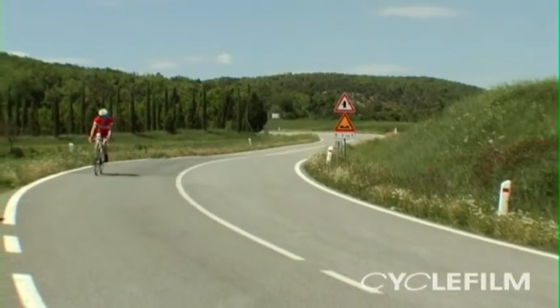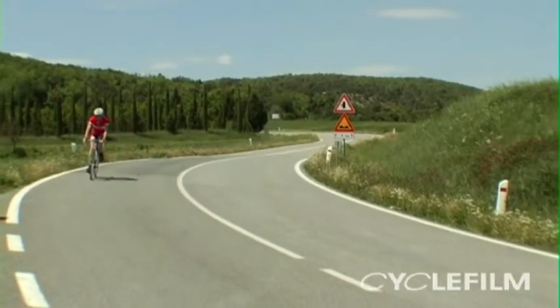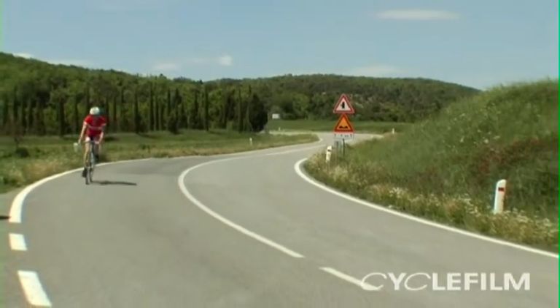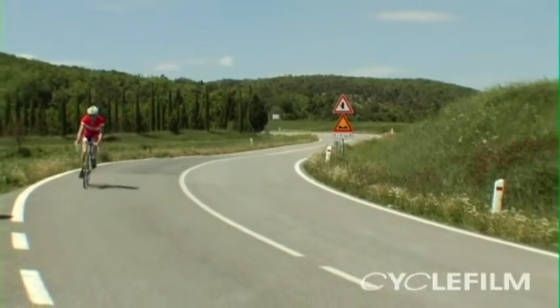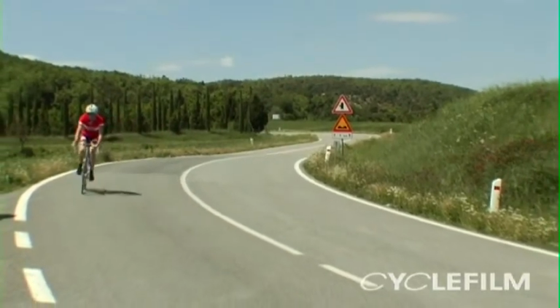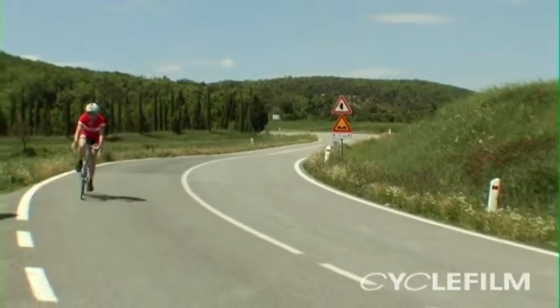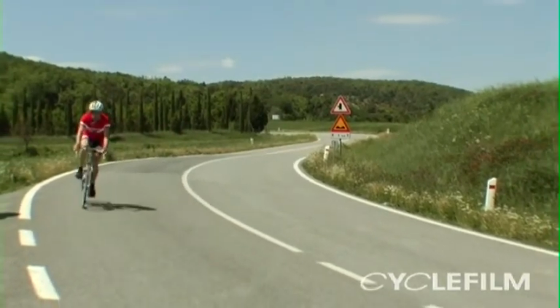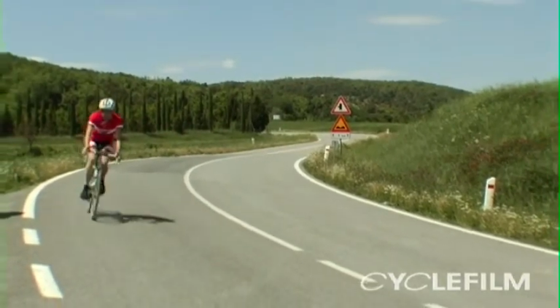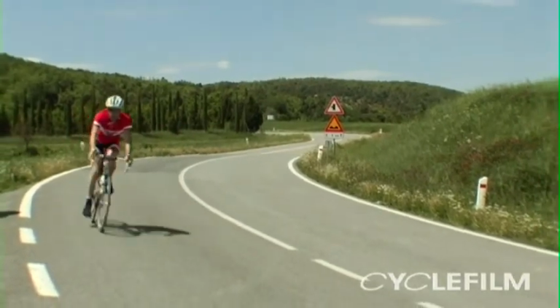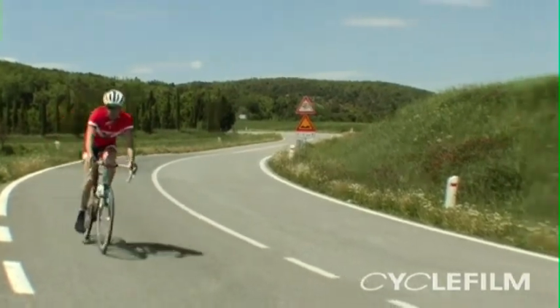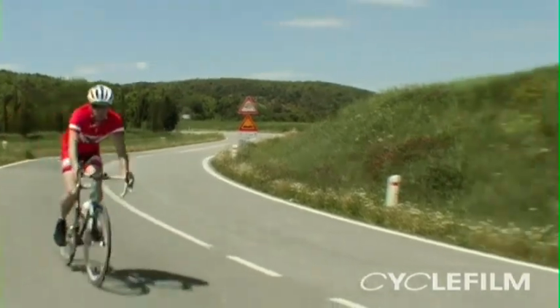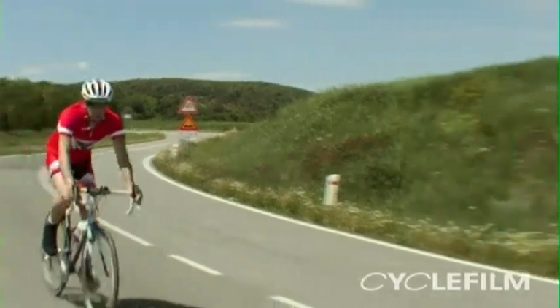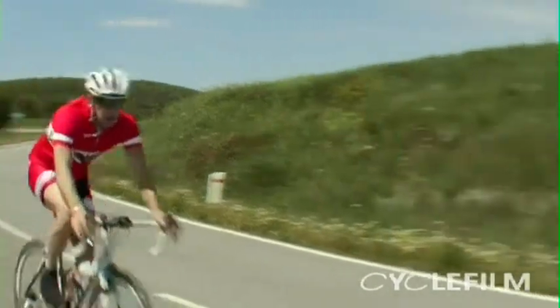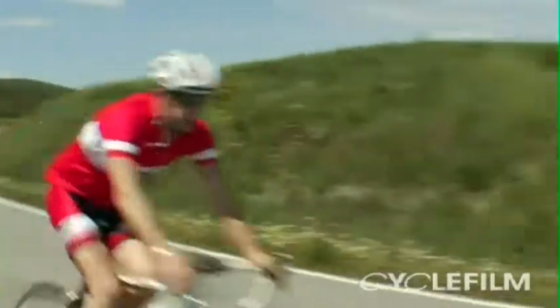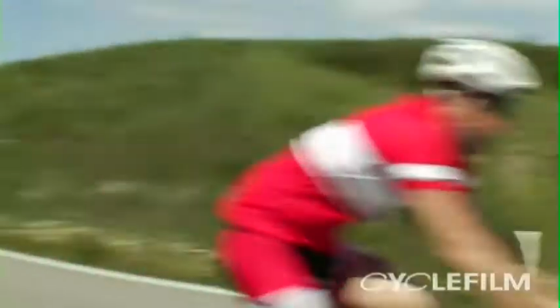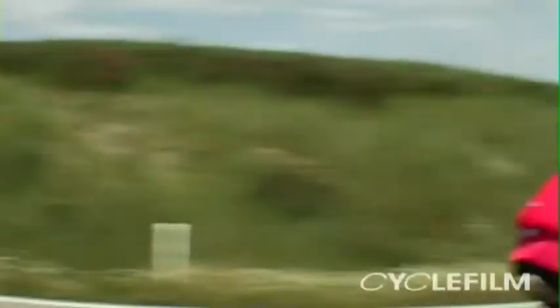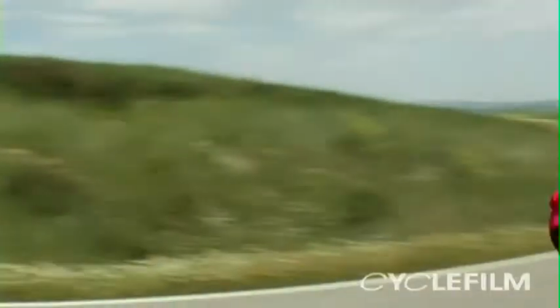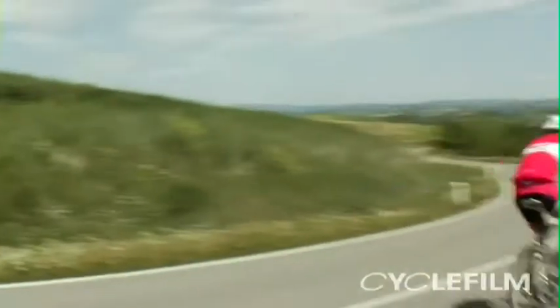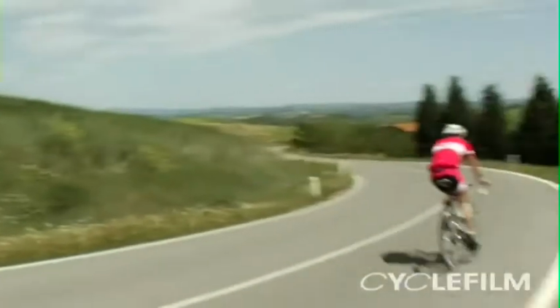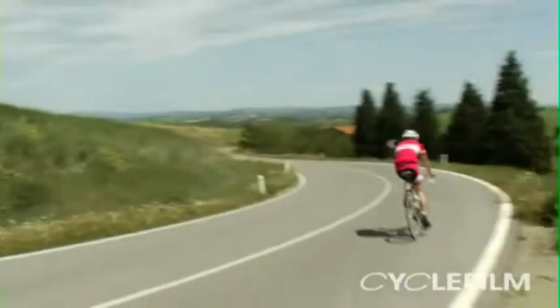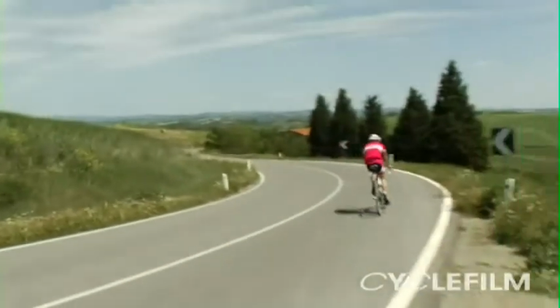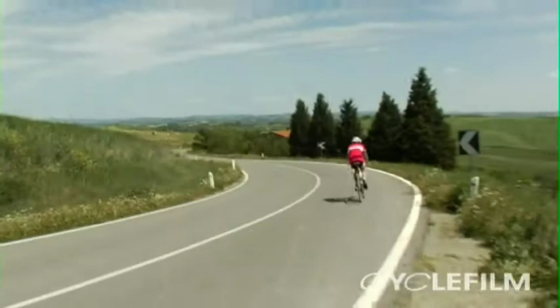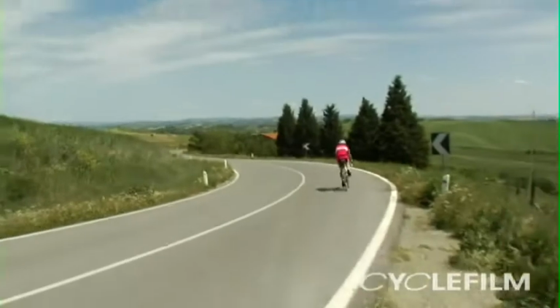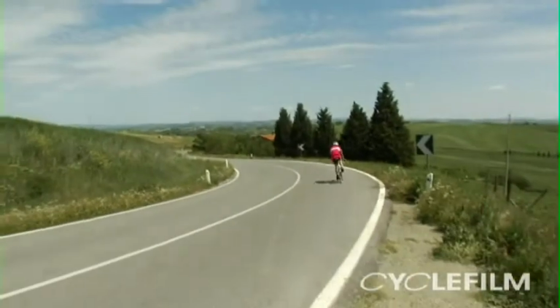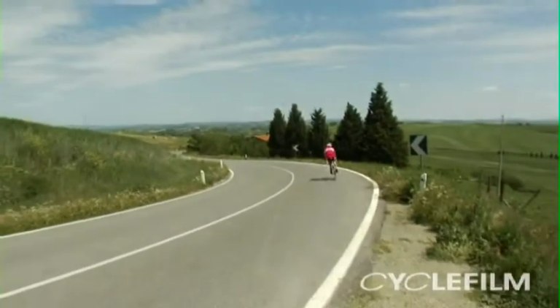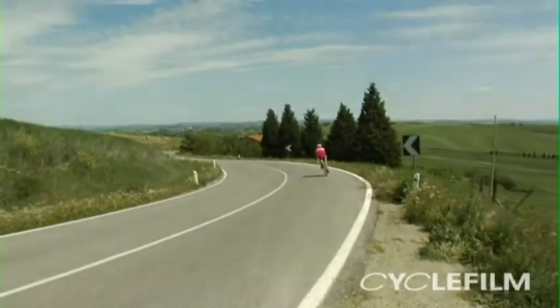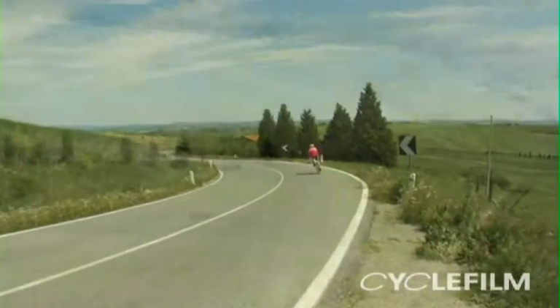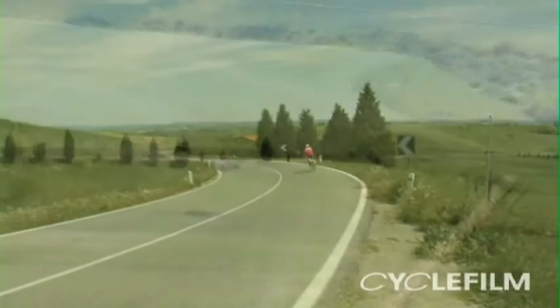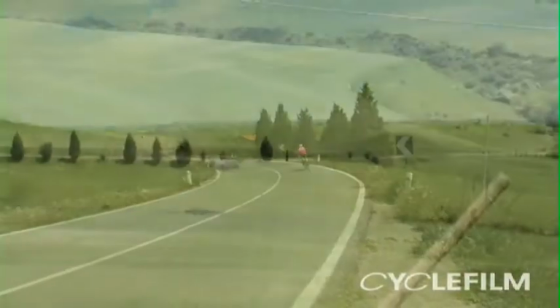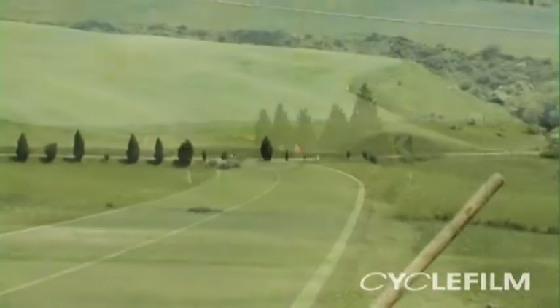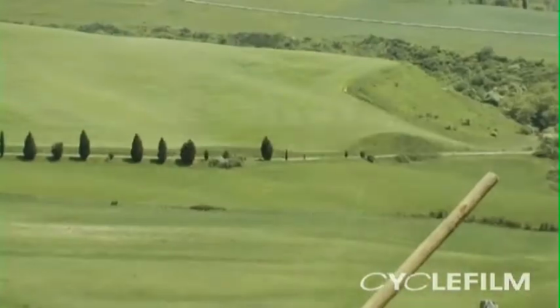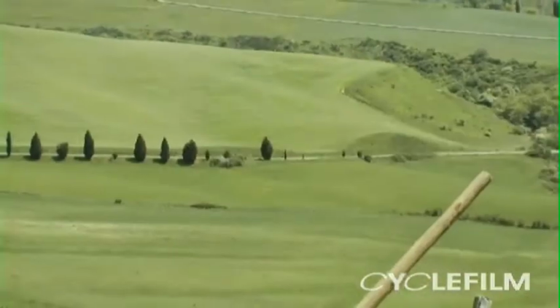Just come off a nice flat section descending down across the Tuscan countryside here. The views are amazing.